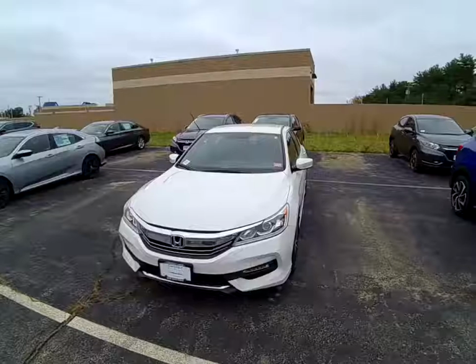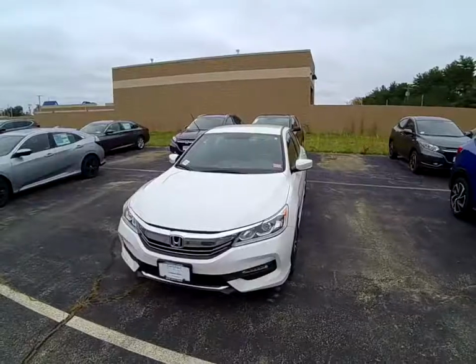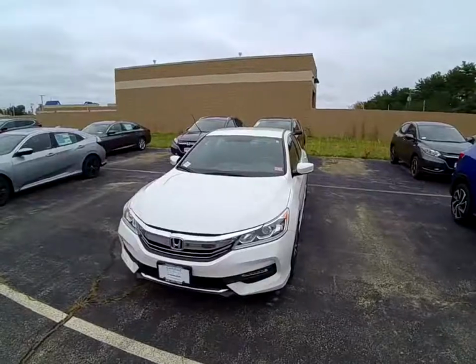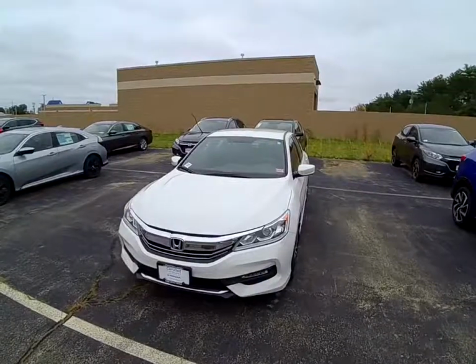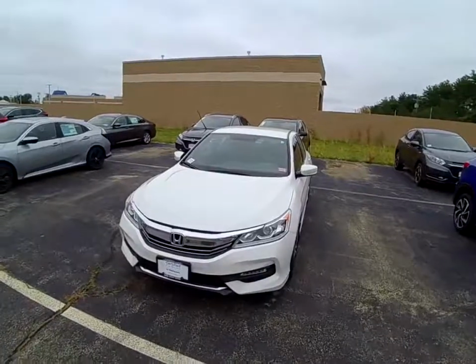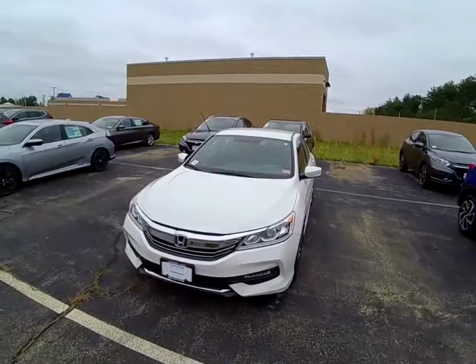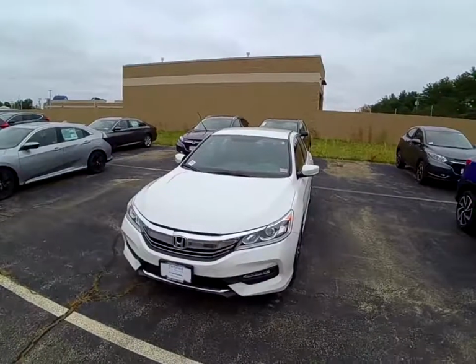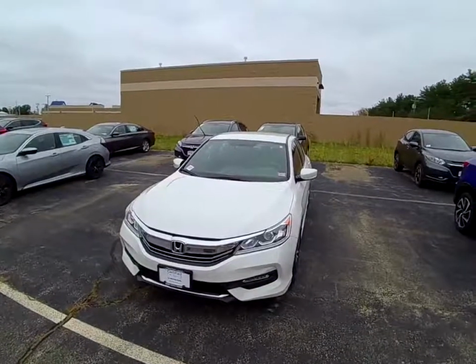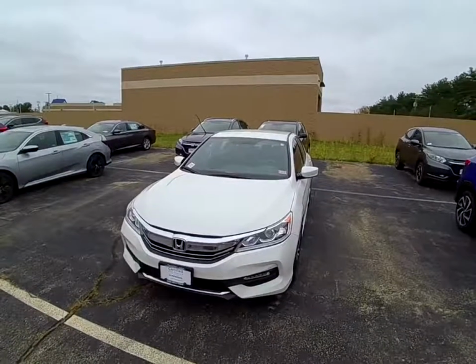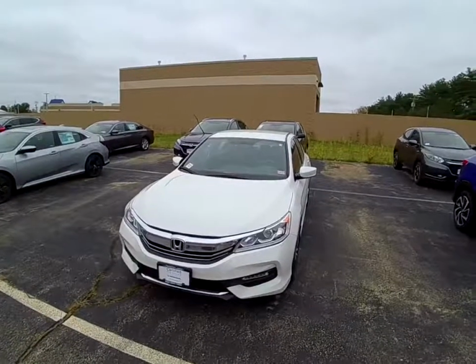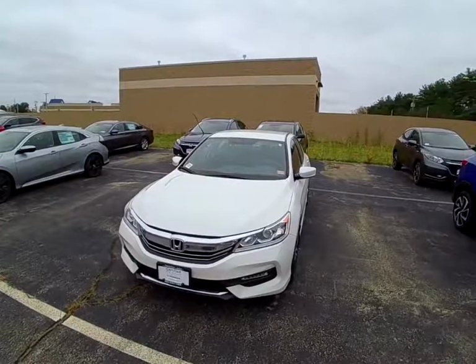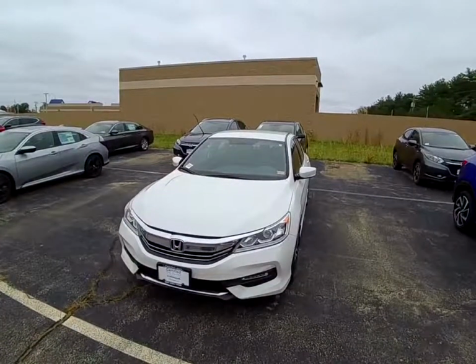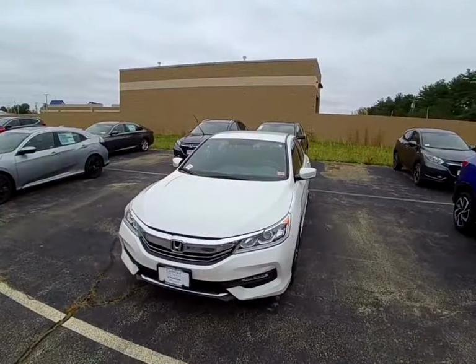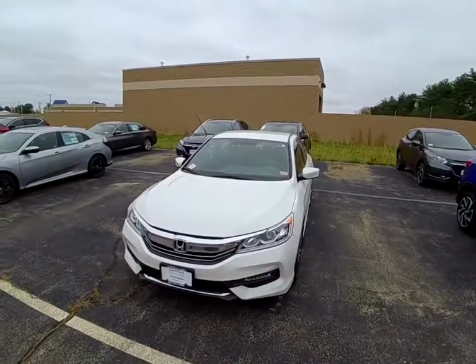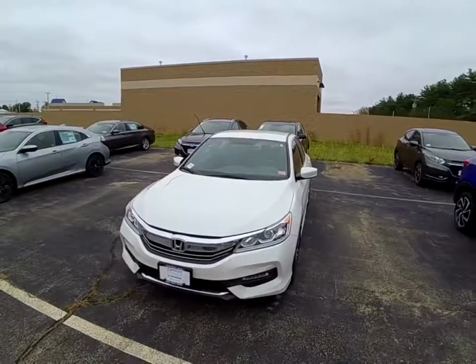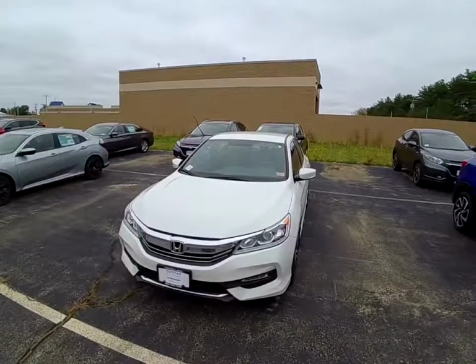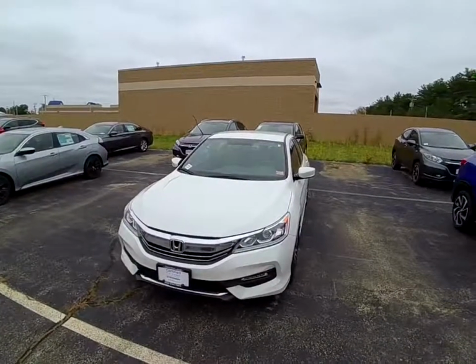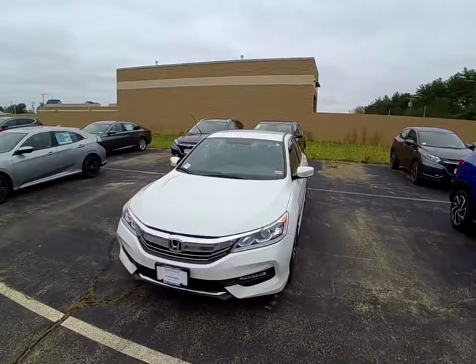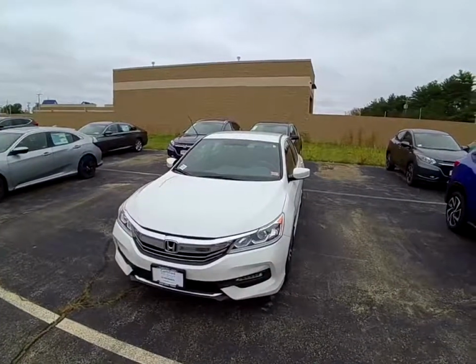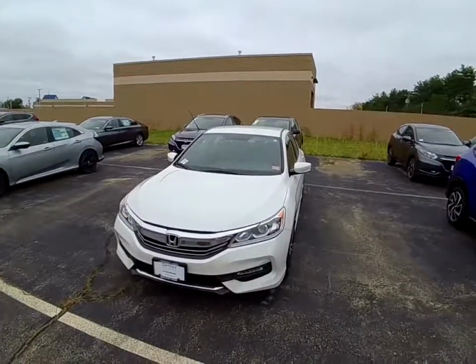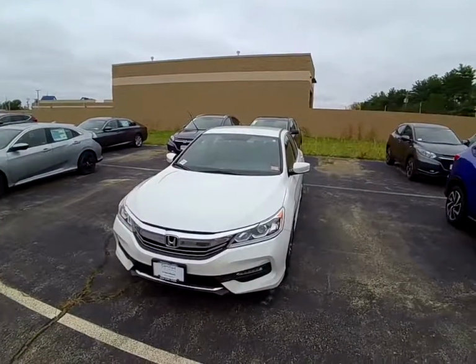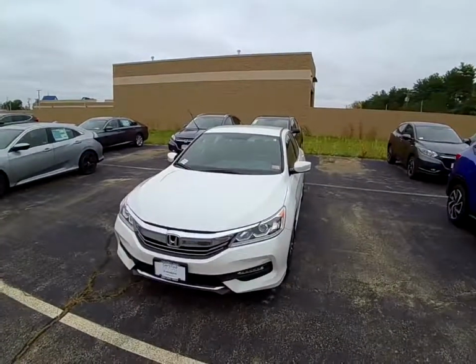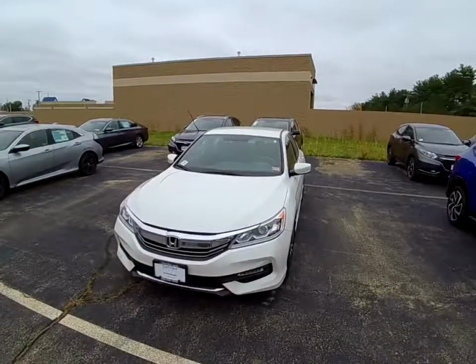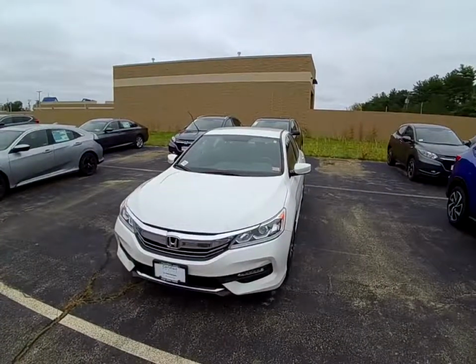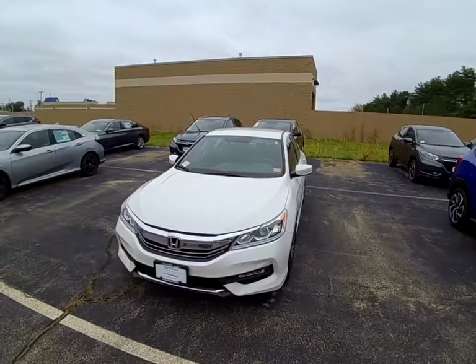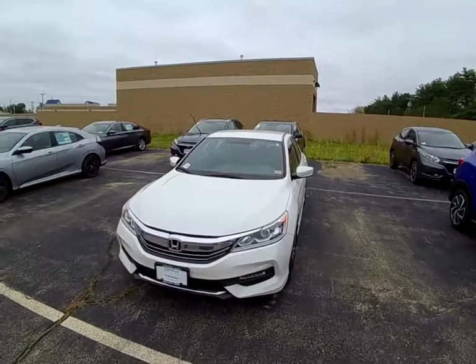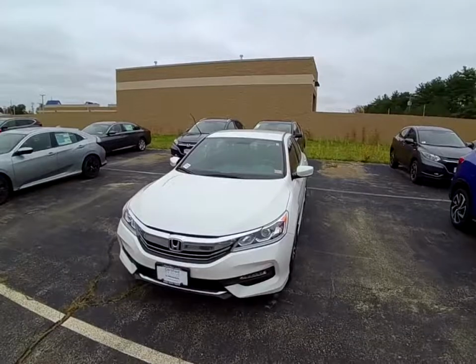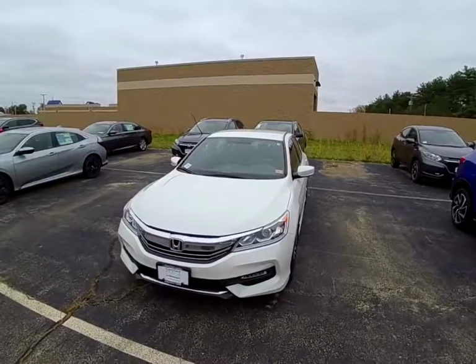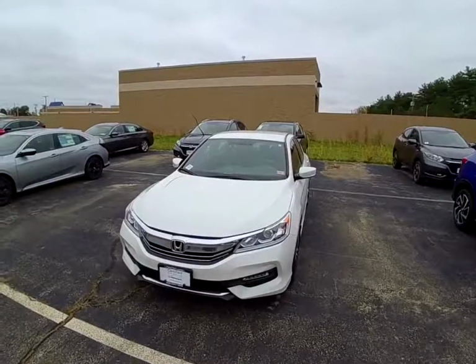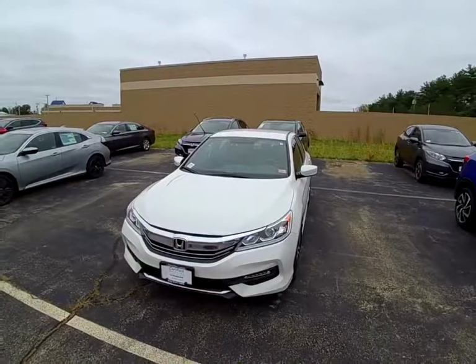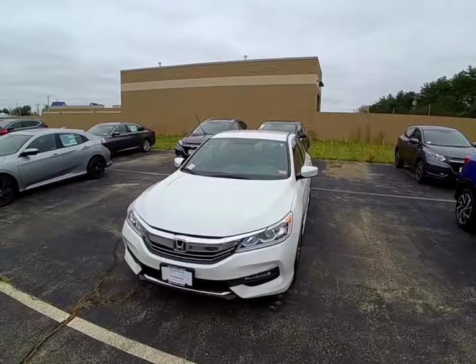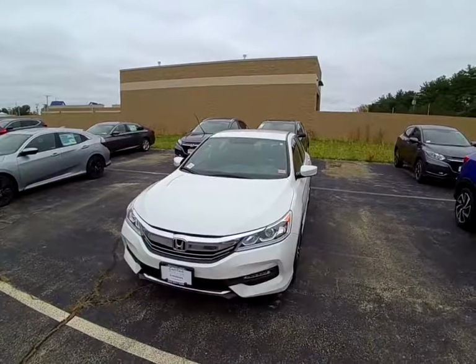Hey Joe, this is Christian at AutoFair Honda here in Manchester, New Hampshire. I have your 2016 Honda Accord Sport.